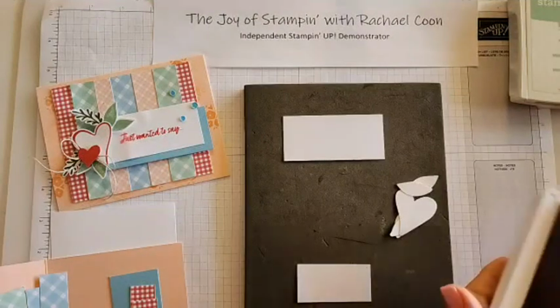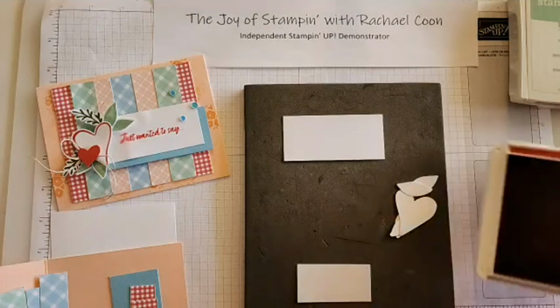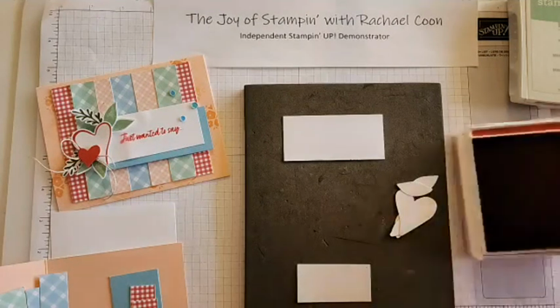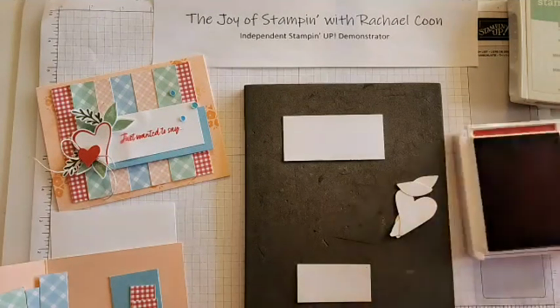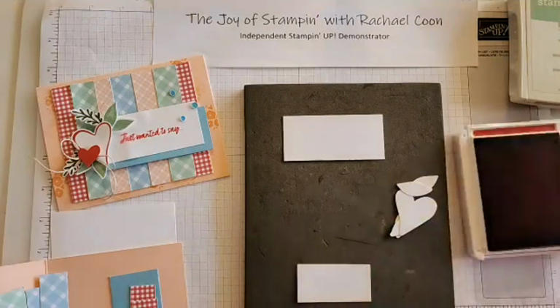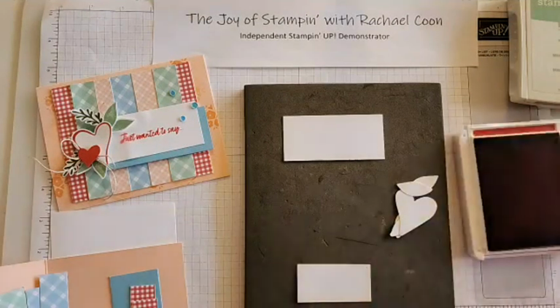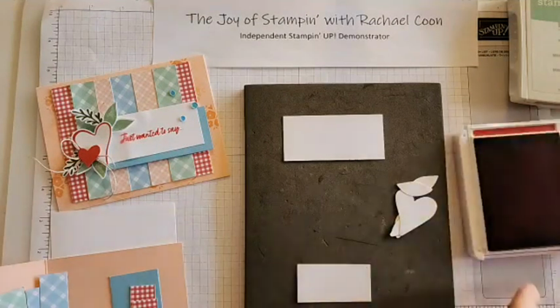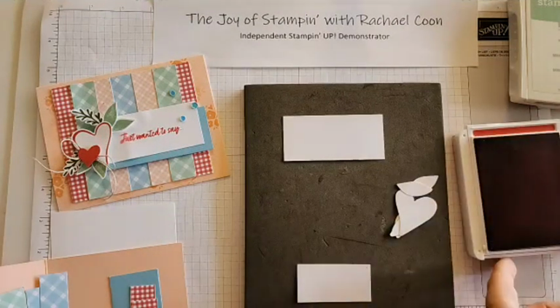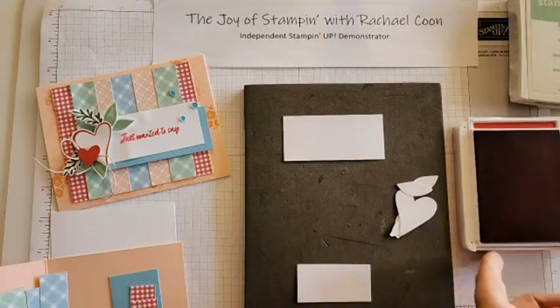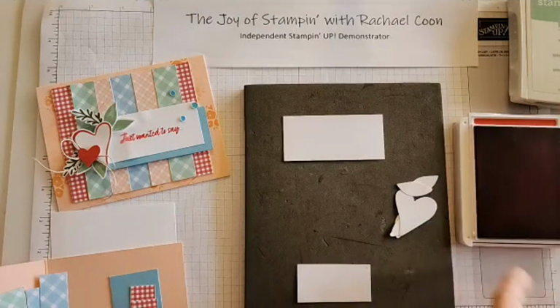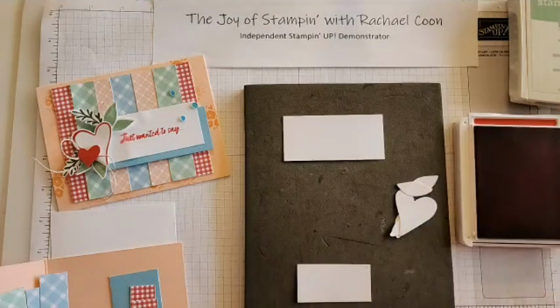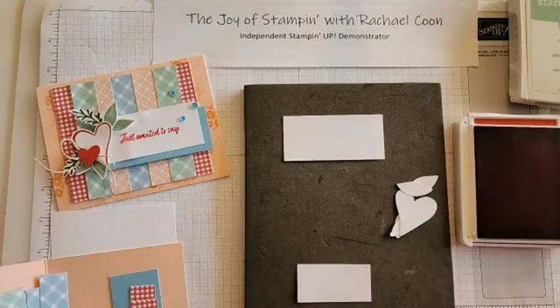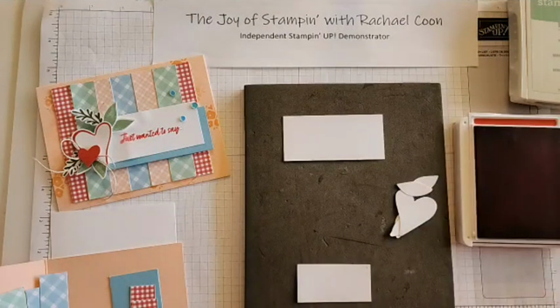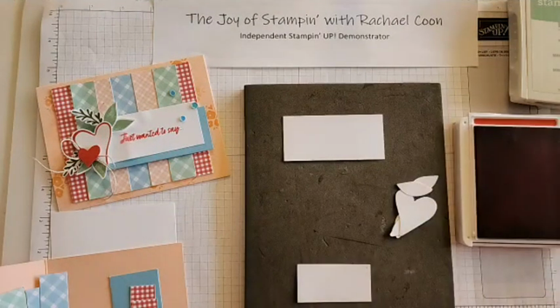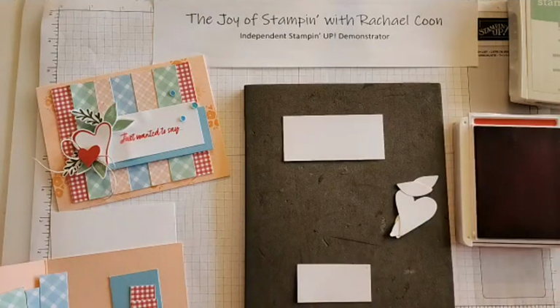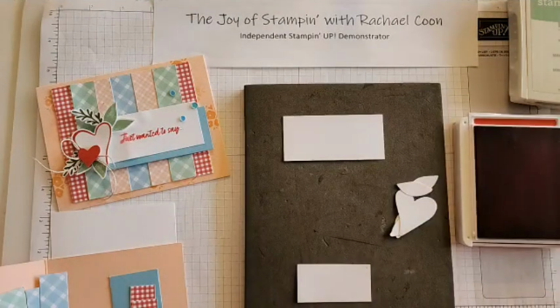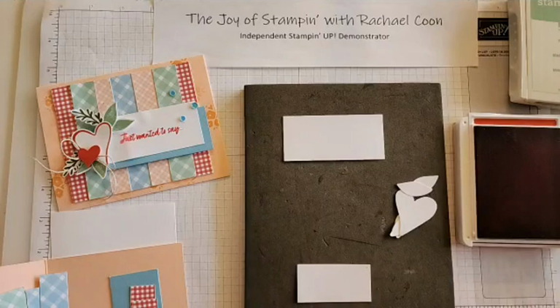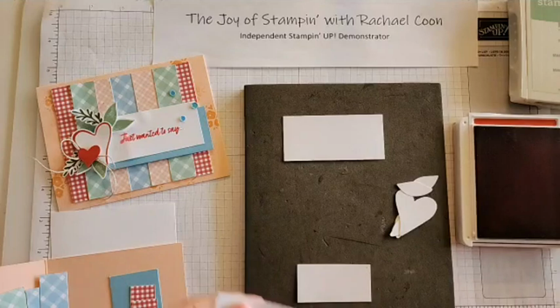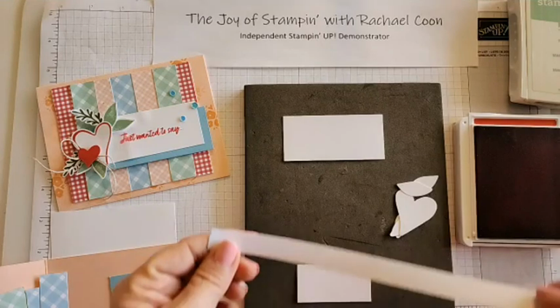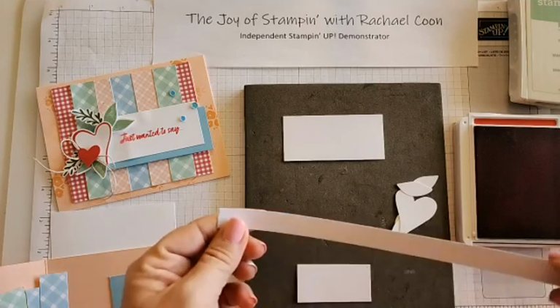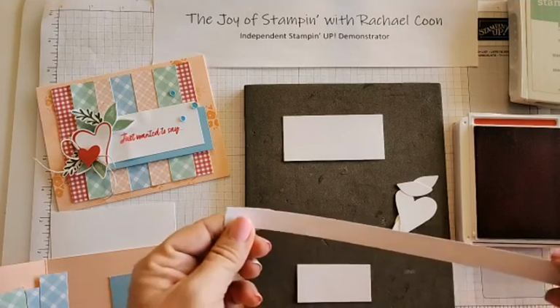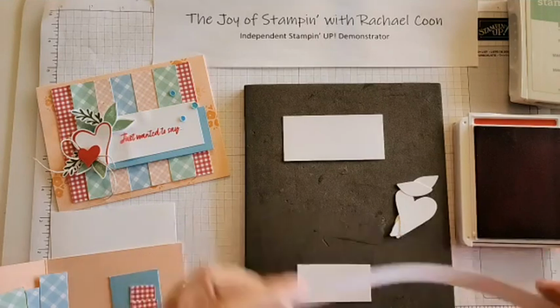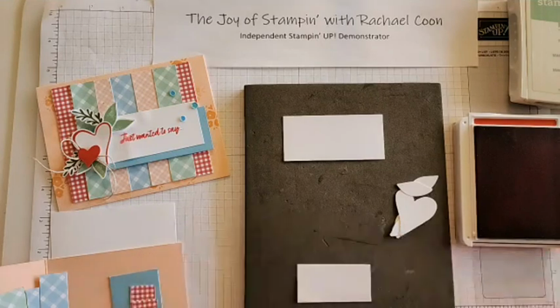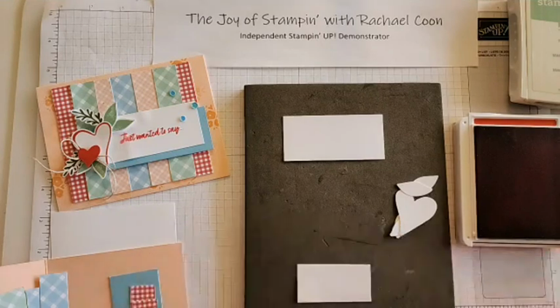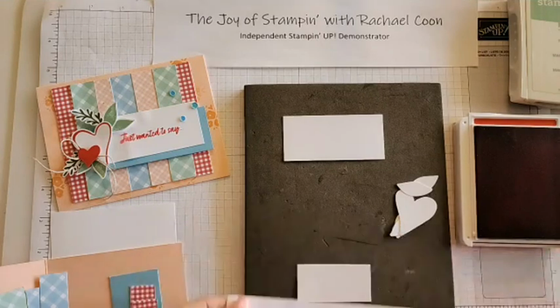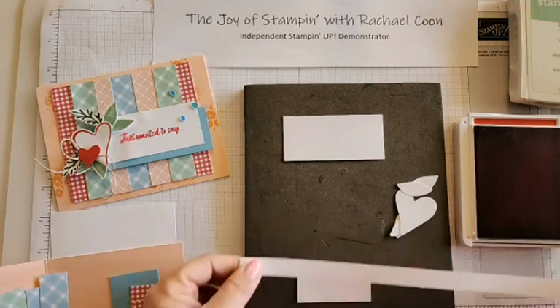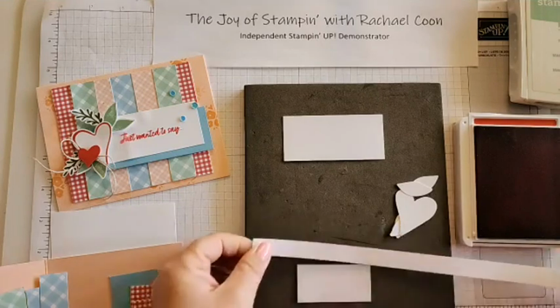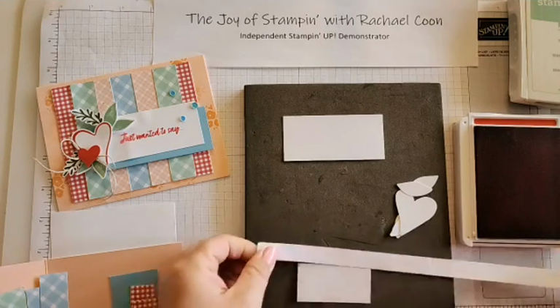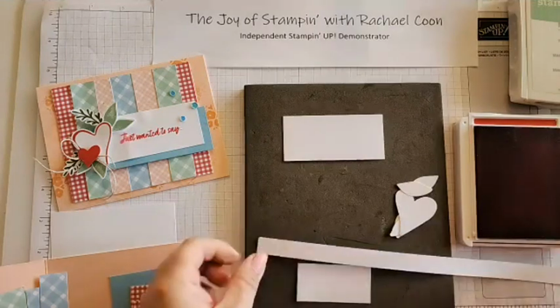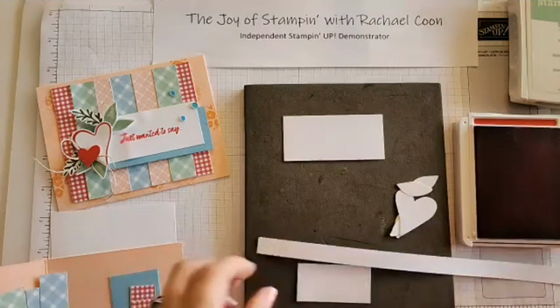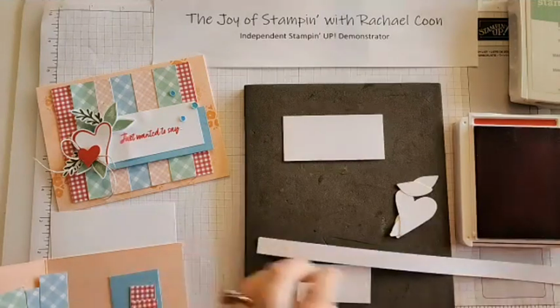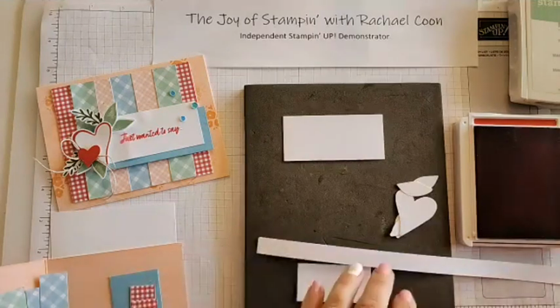First we're going to use our 'Just Wanted to Say' stamp for our greeting, and we're going to use our sweet sorbet ink for that one. Open it up. I'm also going to grab a piece of basic white strip to make our band-aid fix for this card as well.